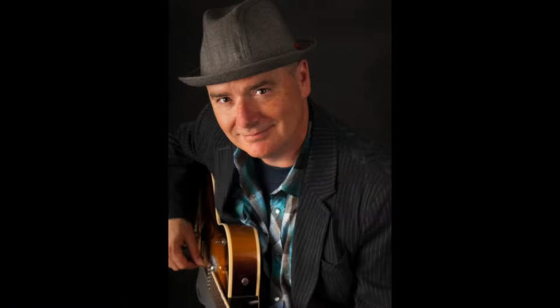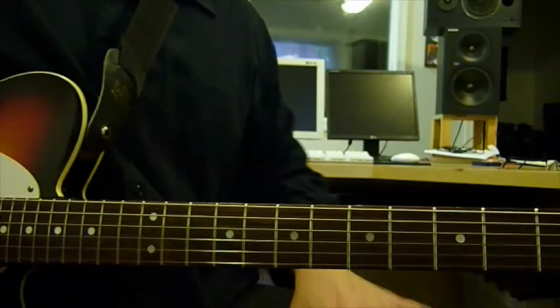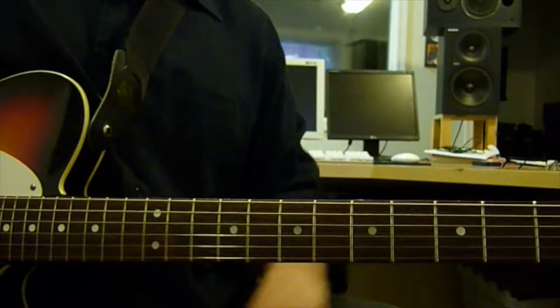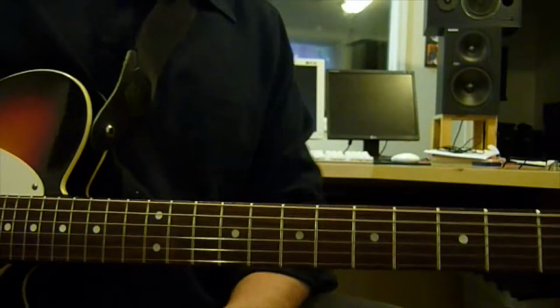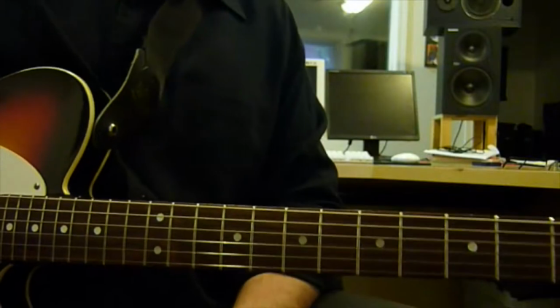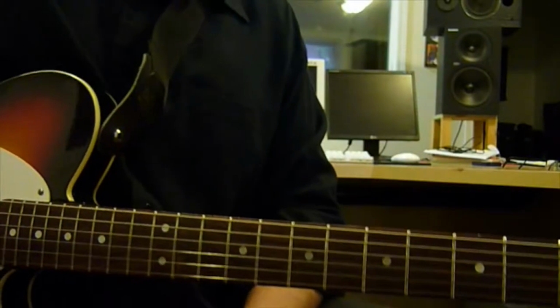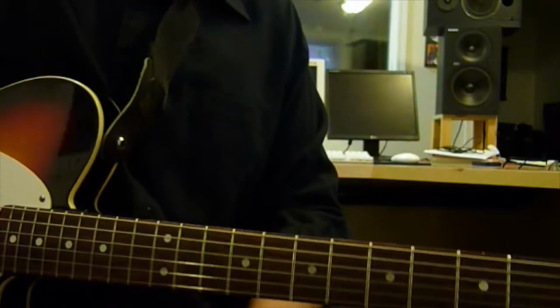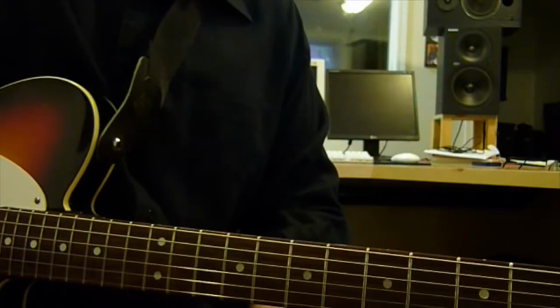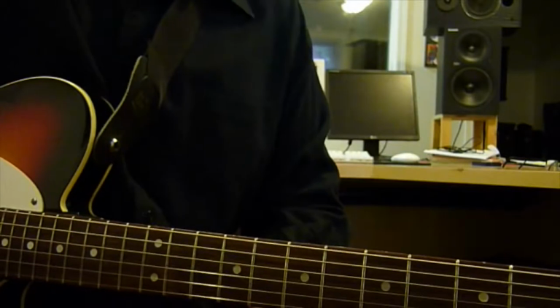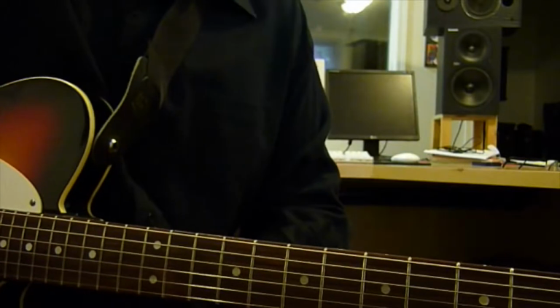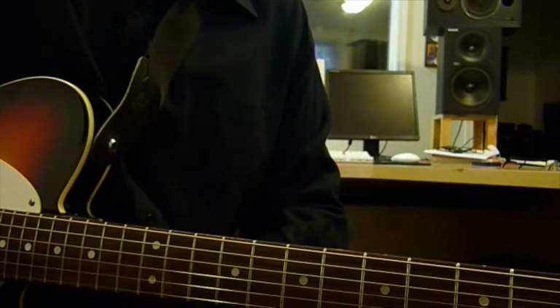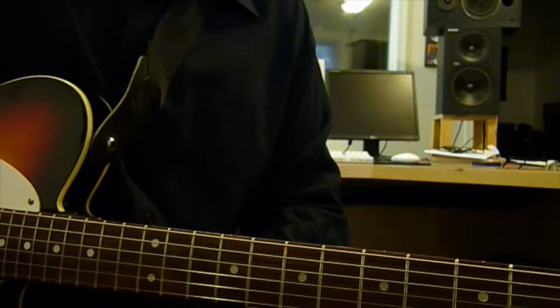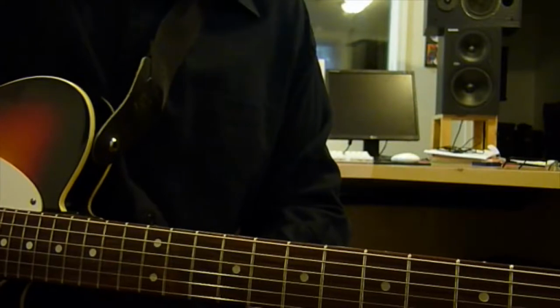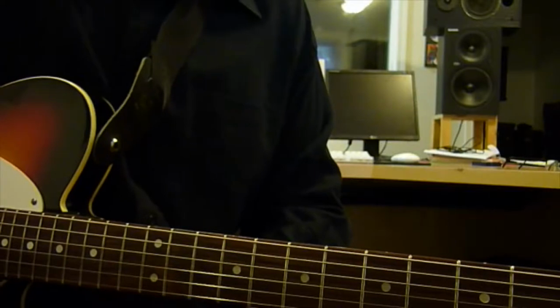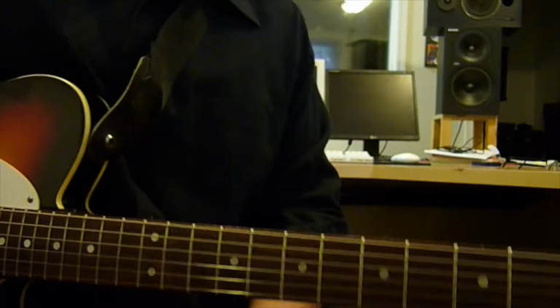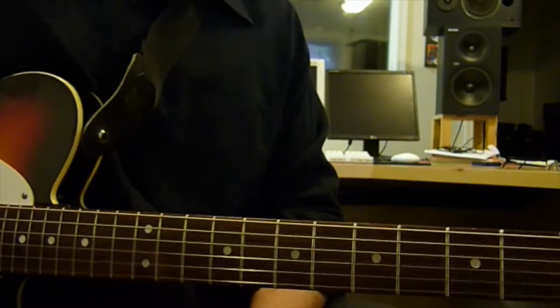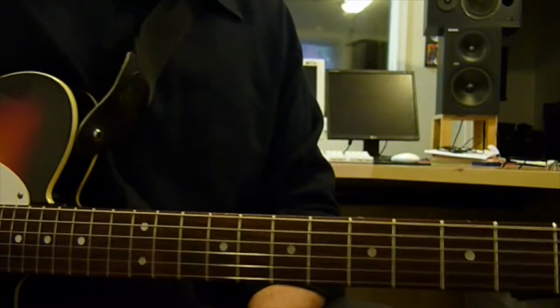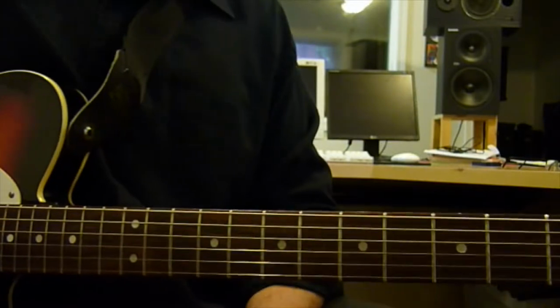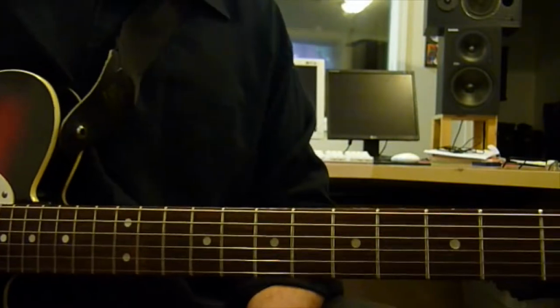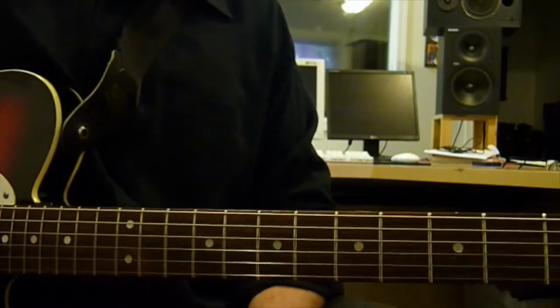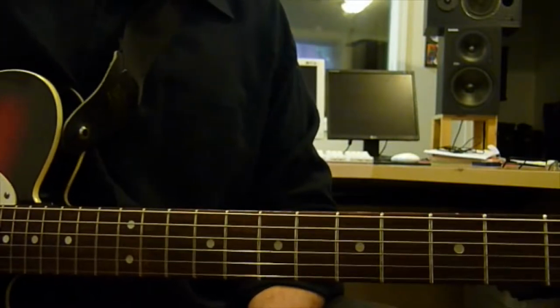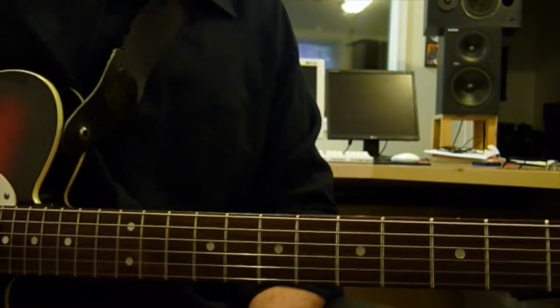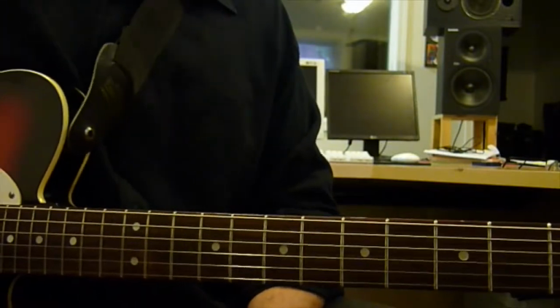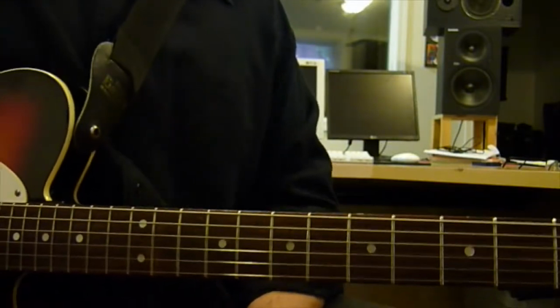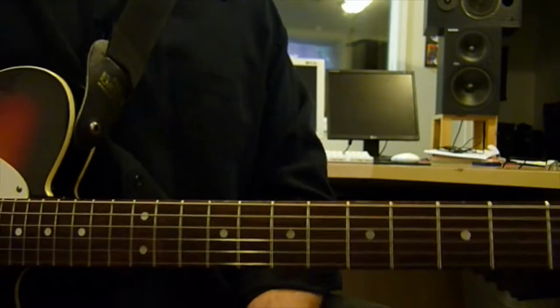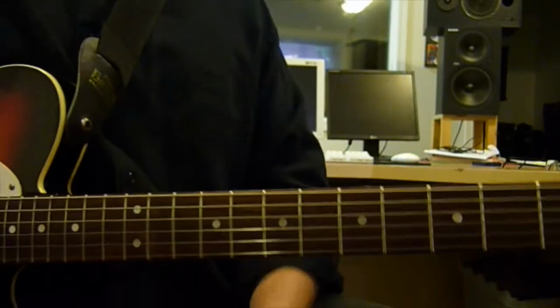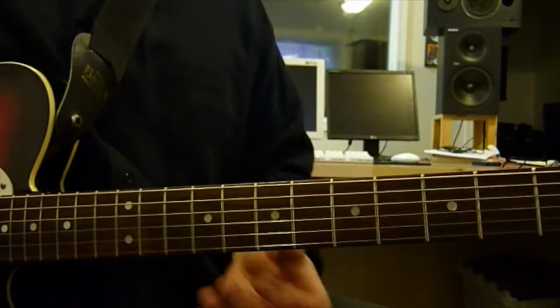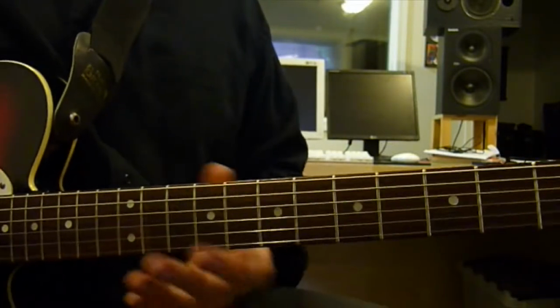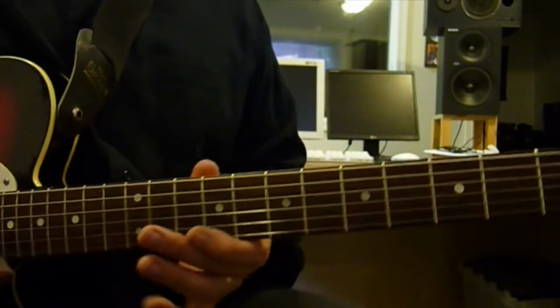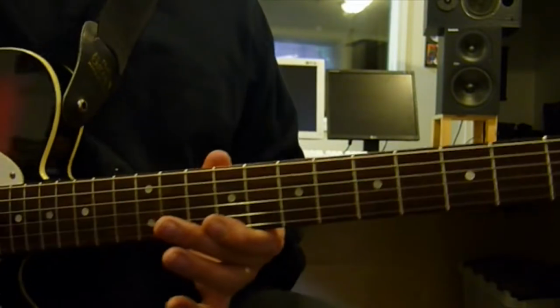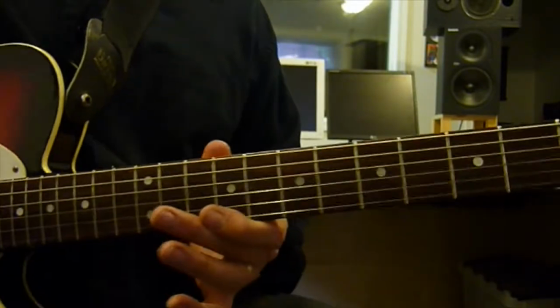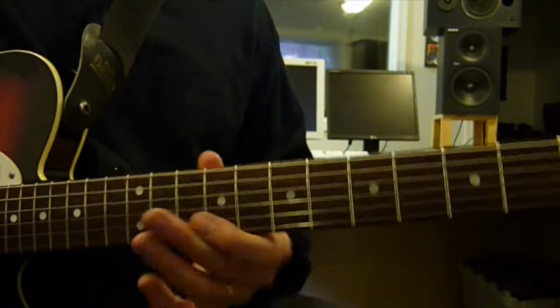I can't give you the blues progression without giving you the blues scale. Here it is, in all its glory.